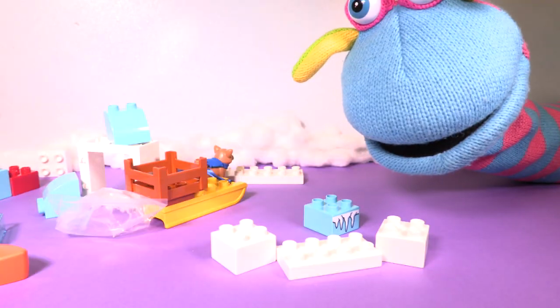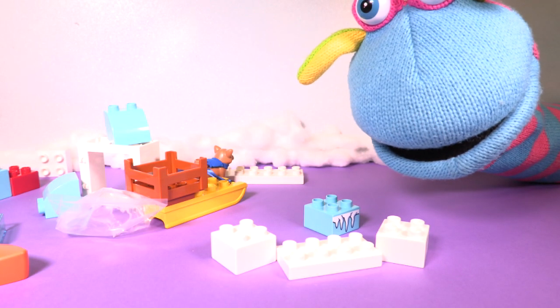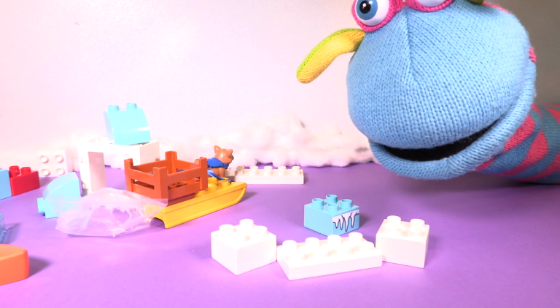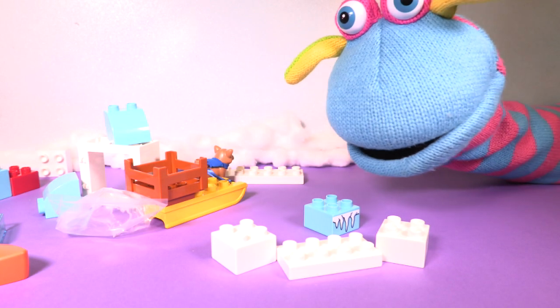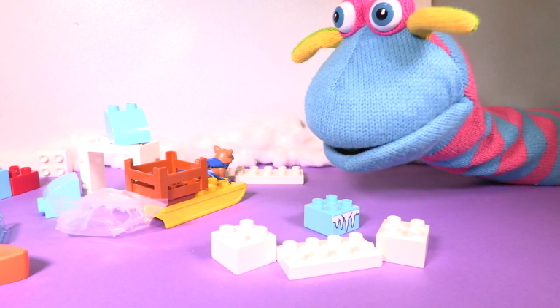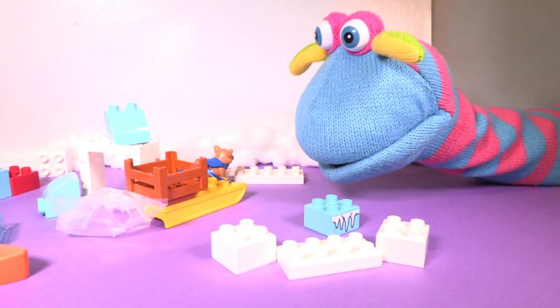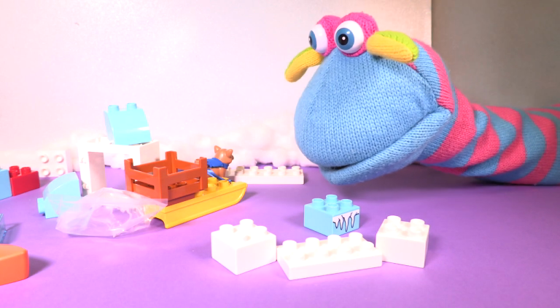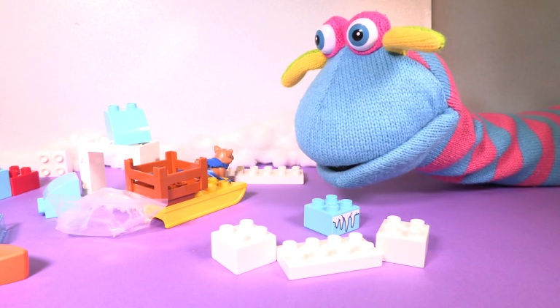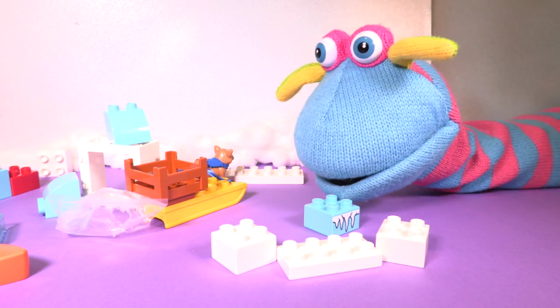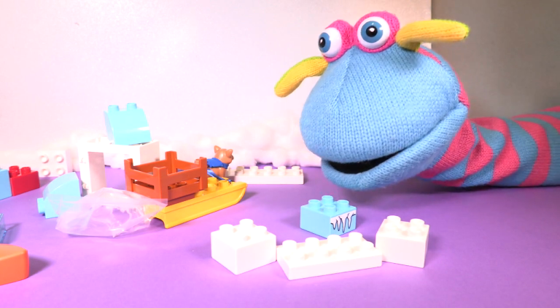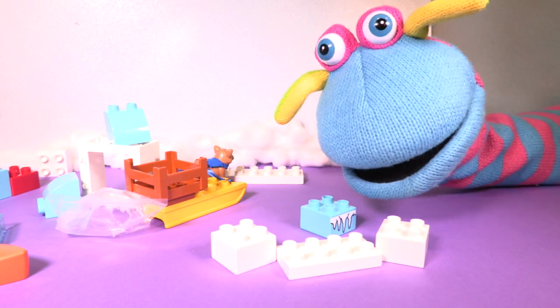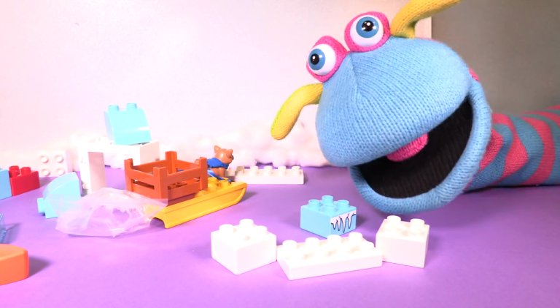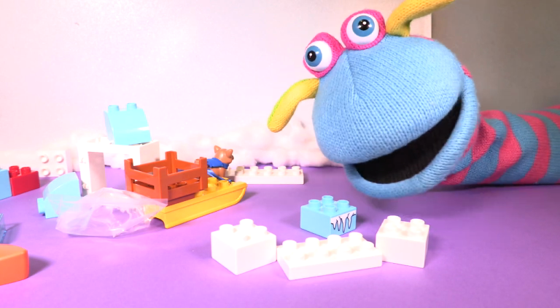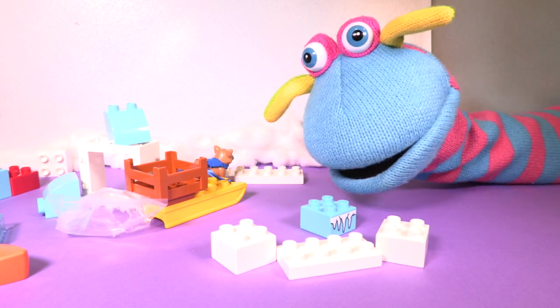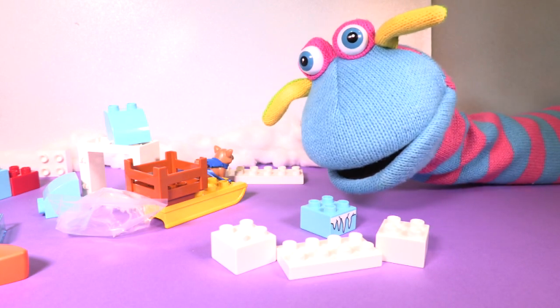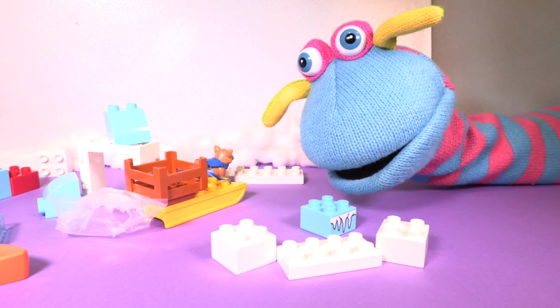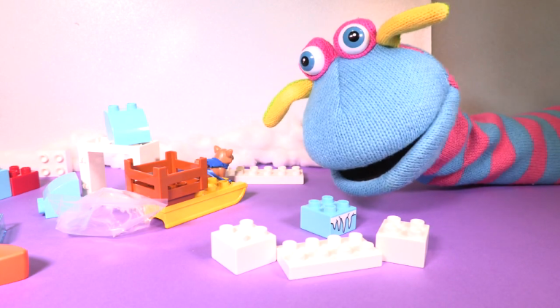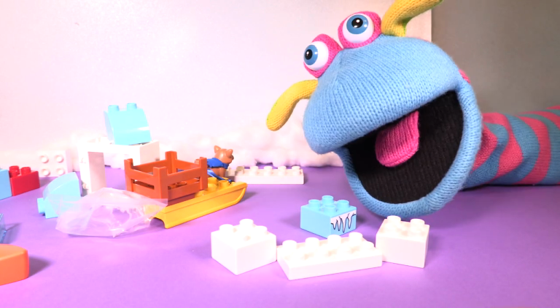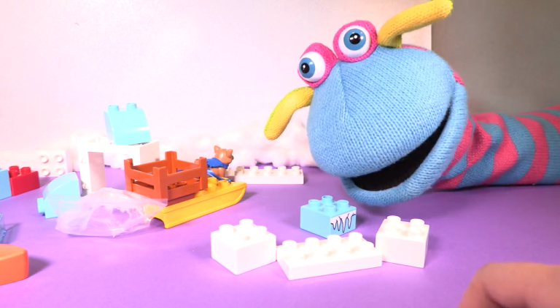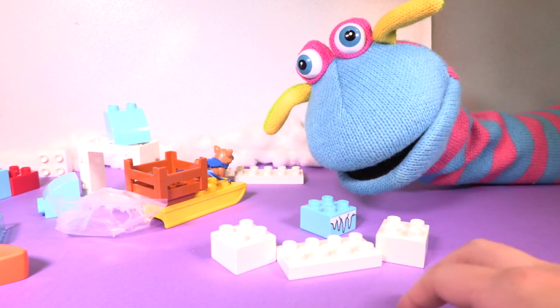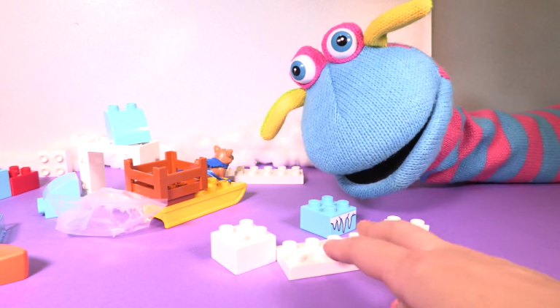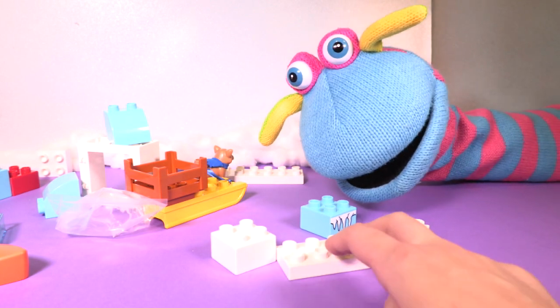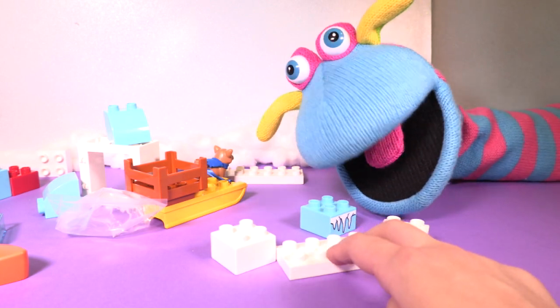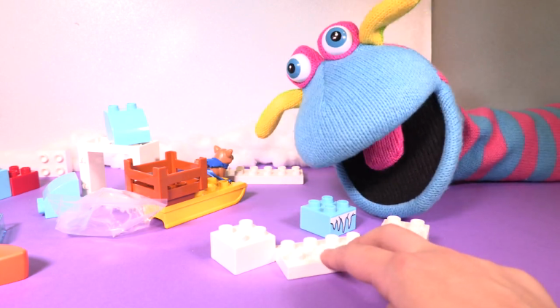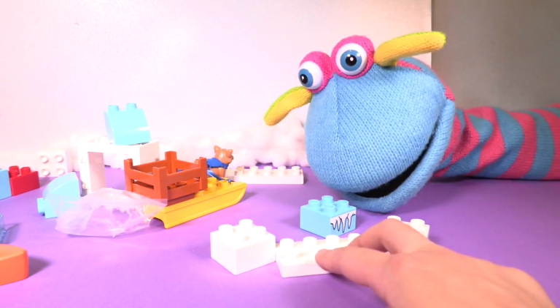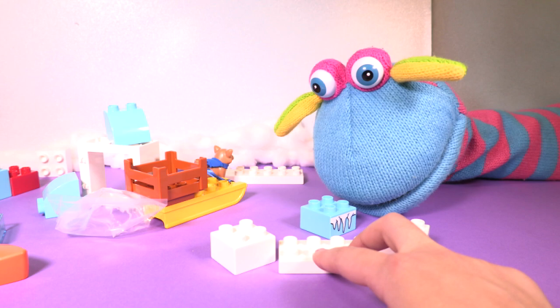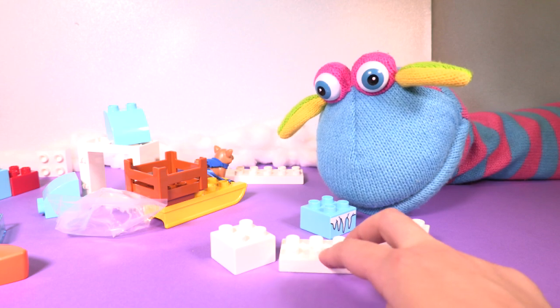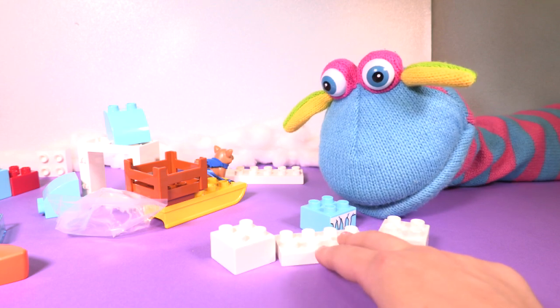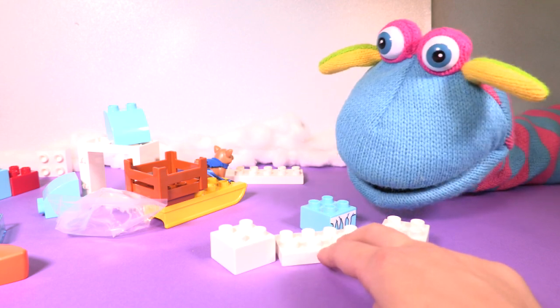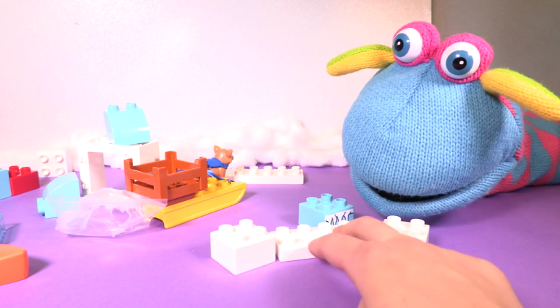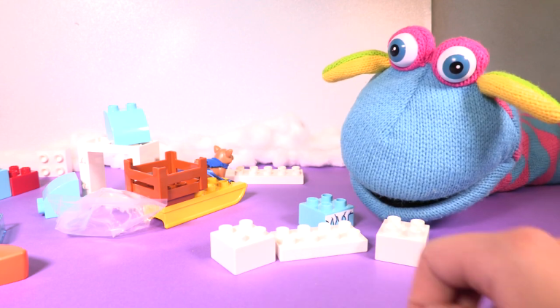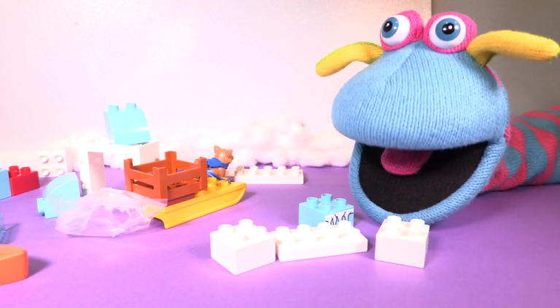Katie, do you want to help me to build that? Yeah. Are you ready? Yeah. Okay, let's do it.